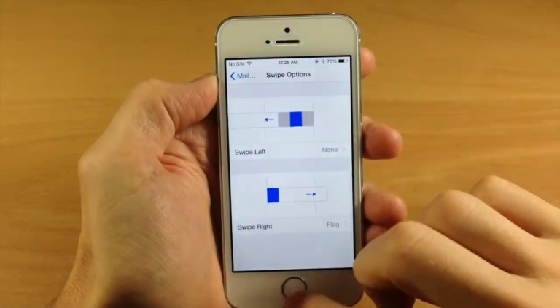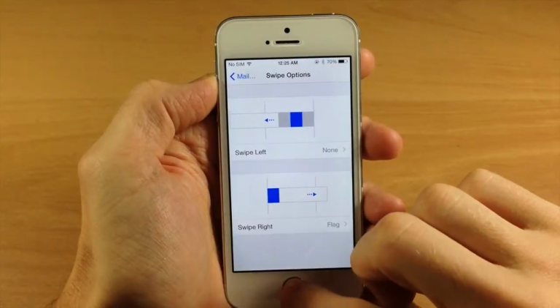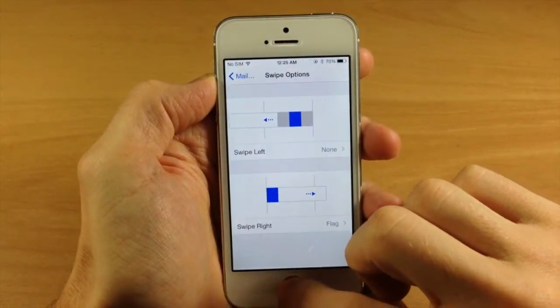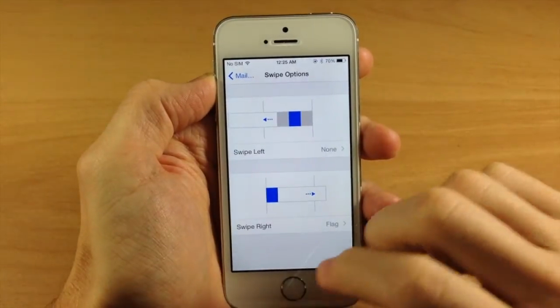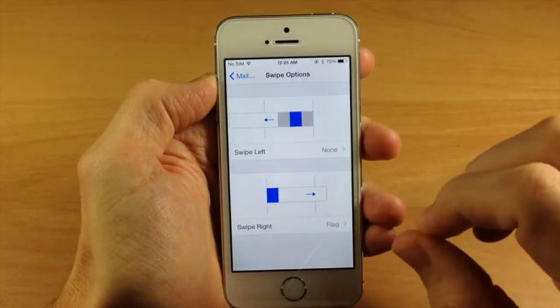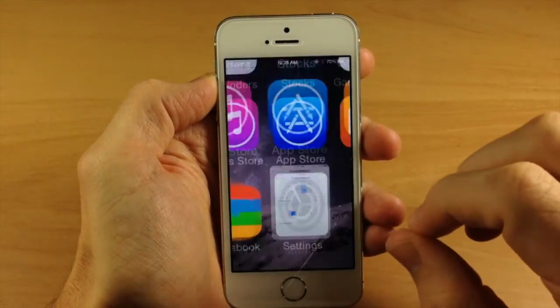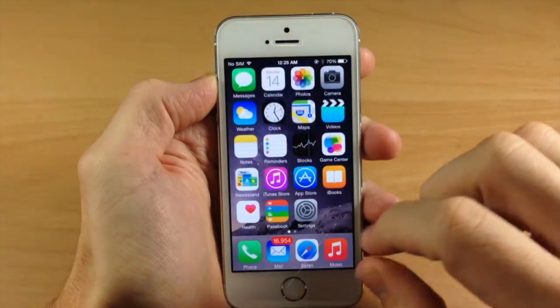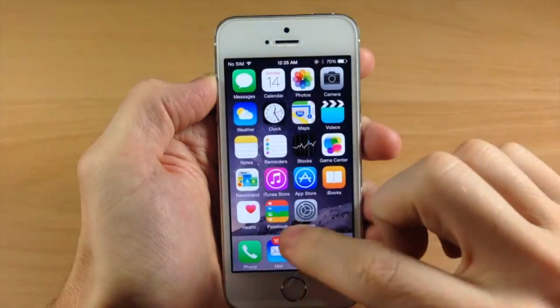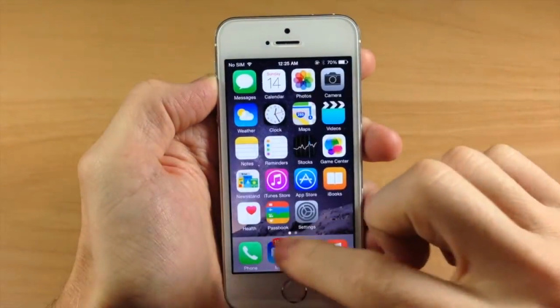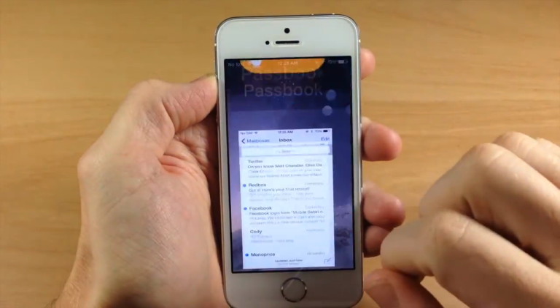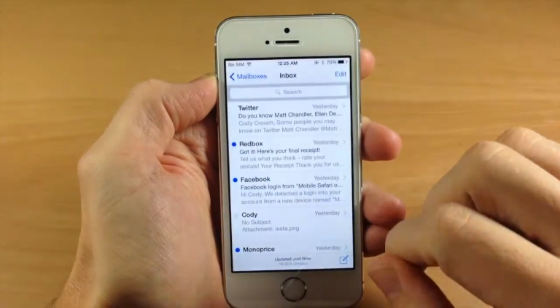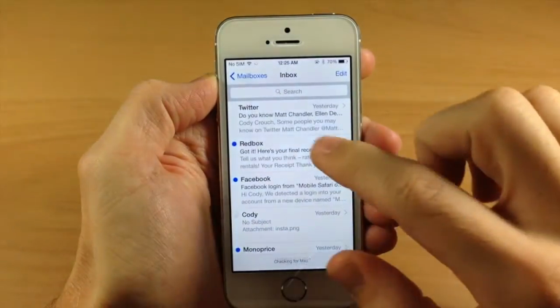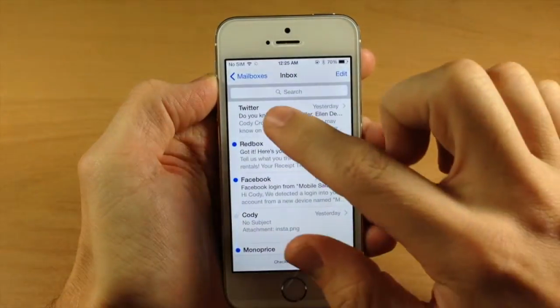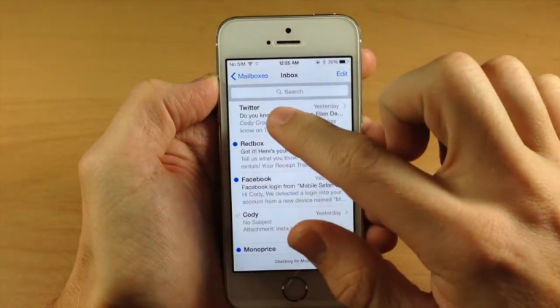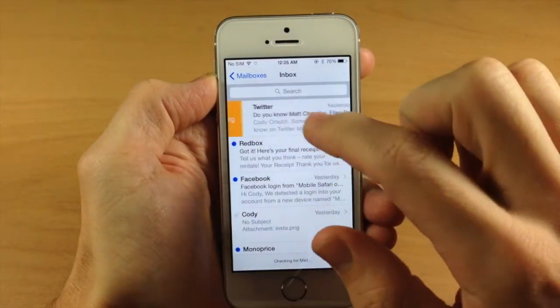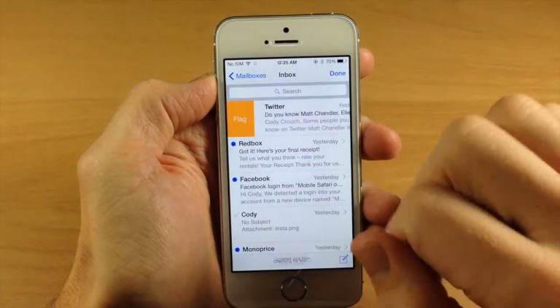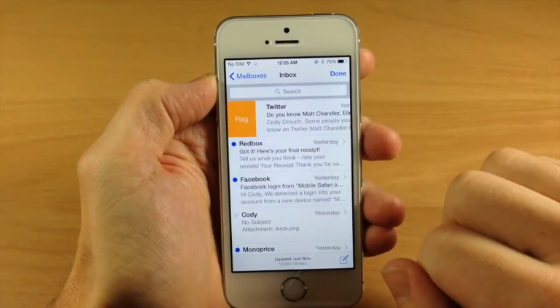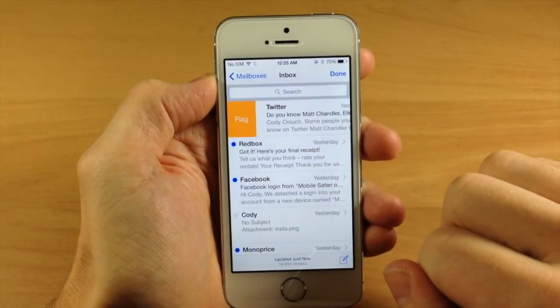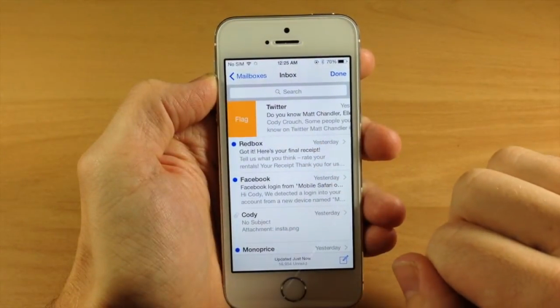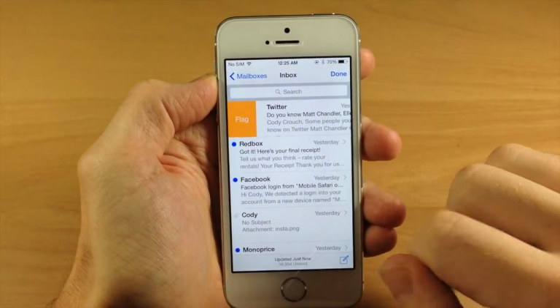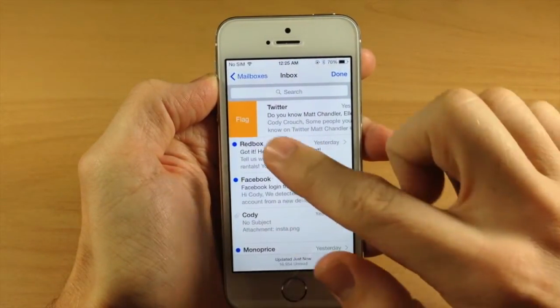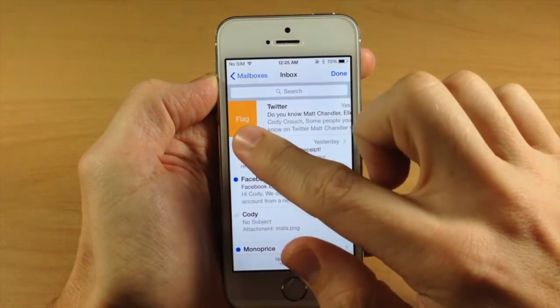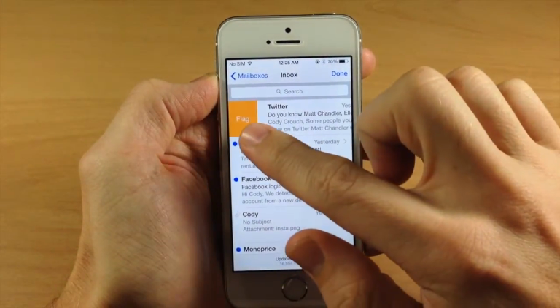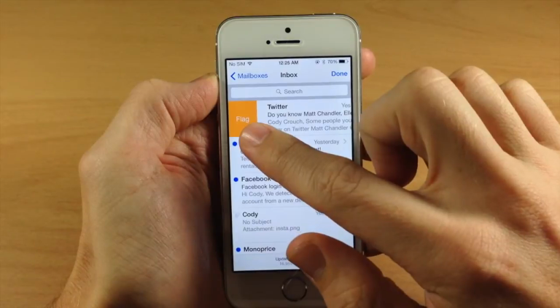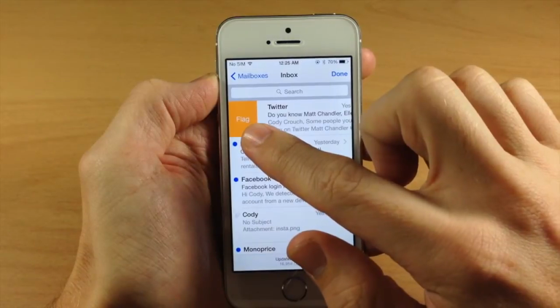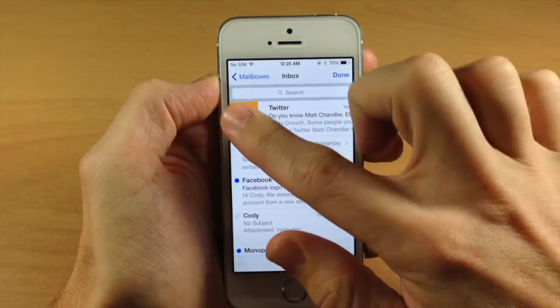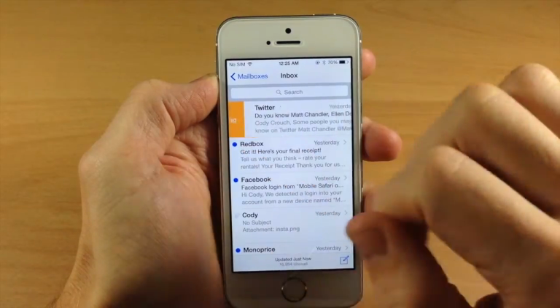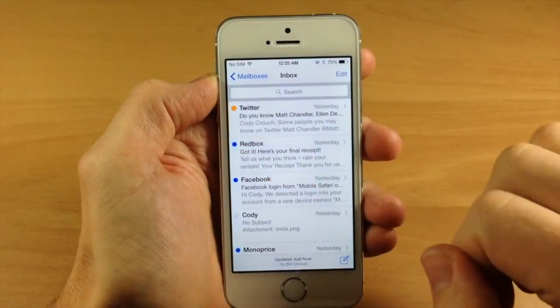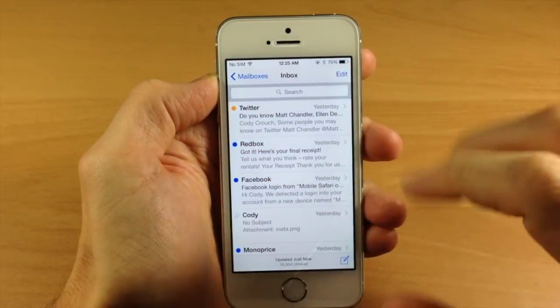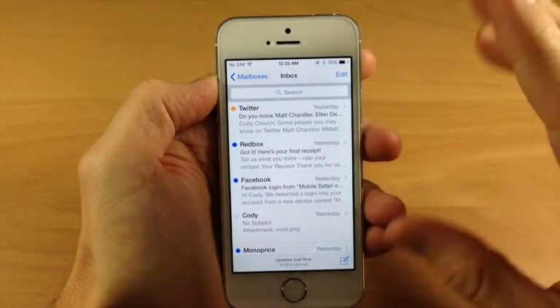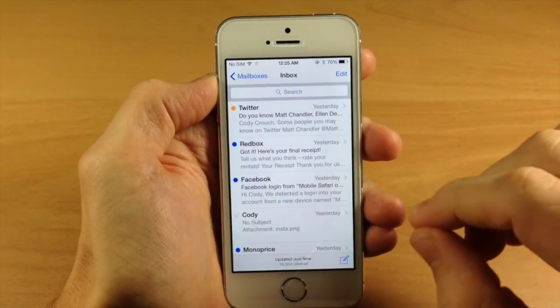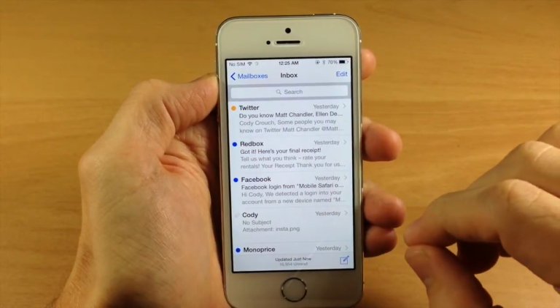So now when we go into our mail, you can see right here, if we swipe over to the right, then we get the flag option. Very simple.